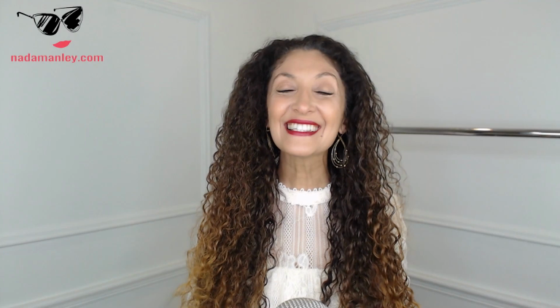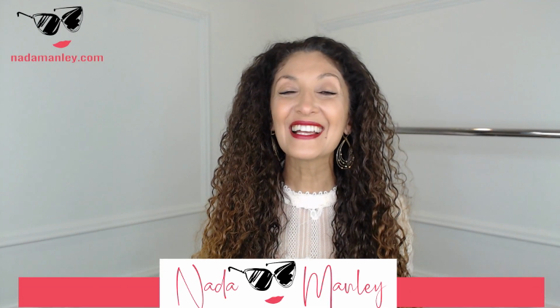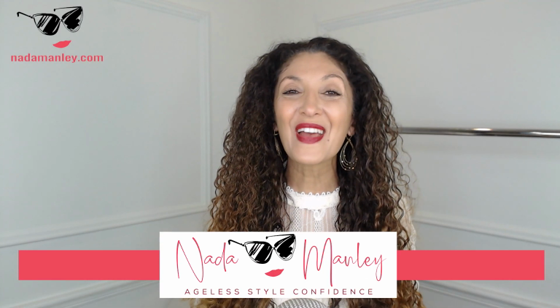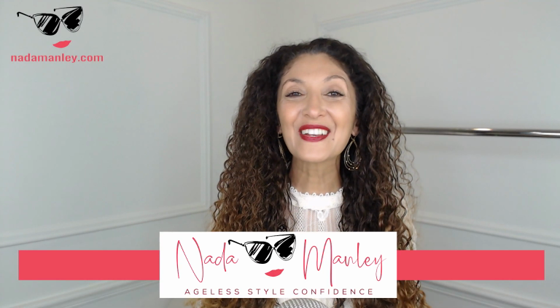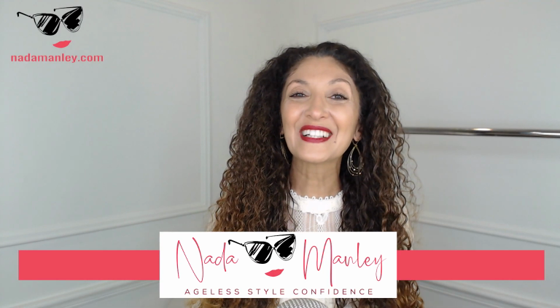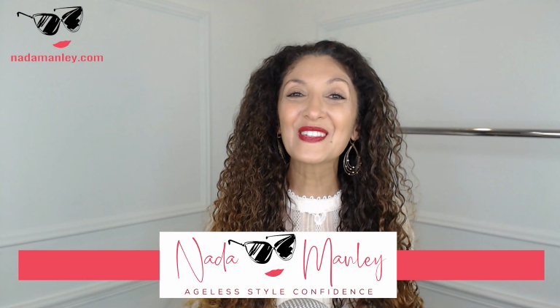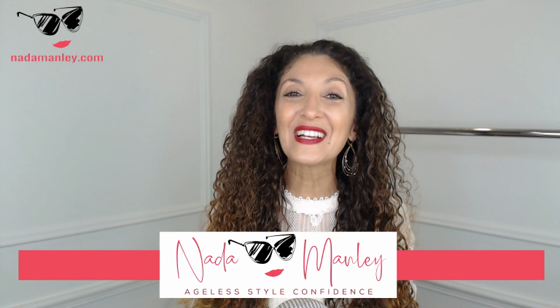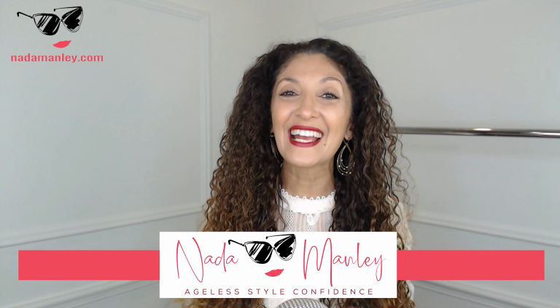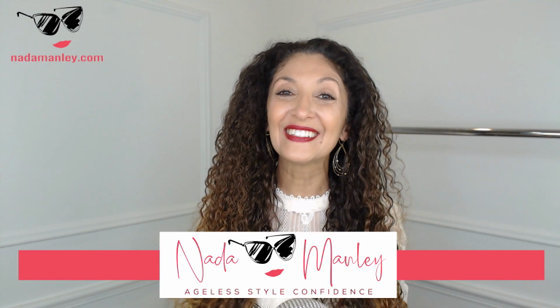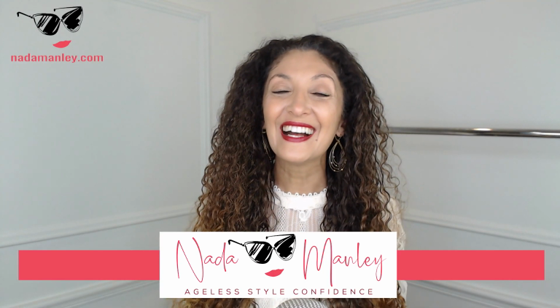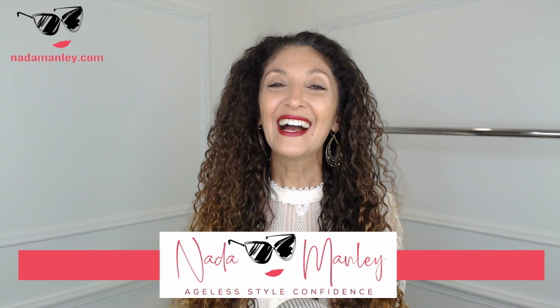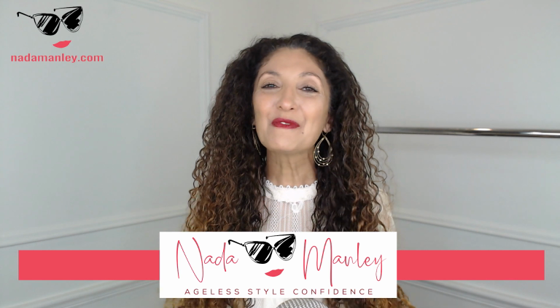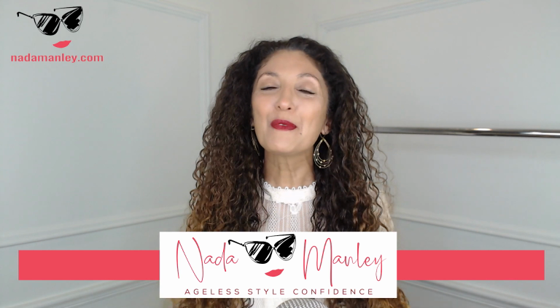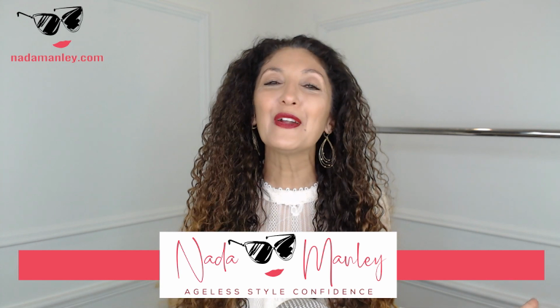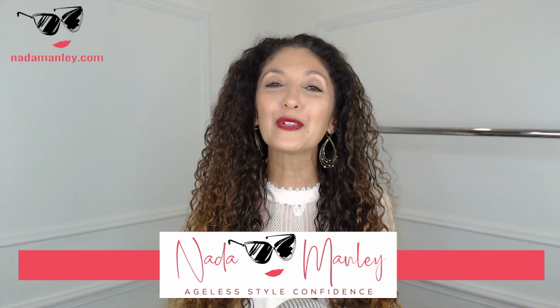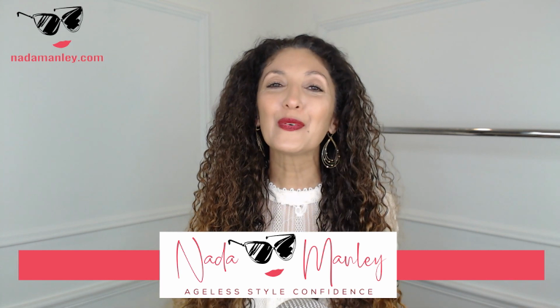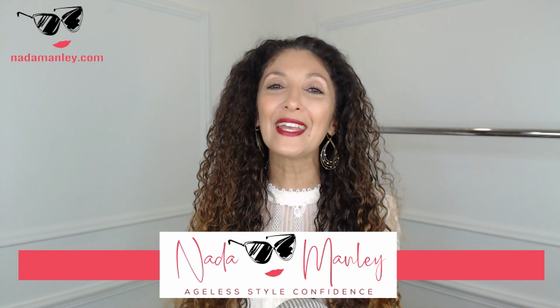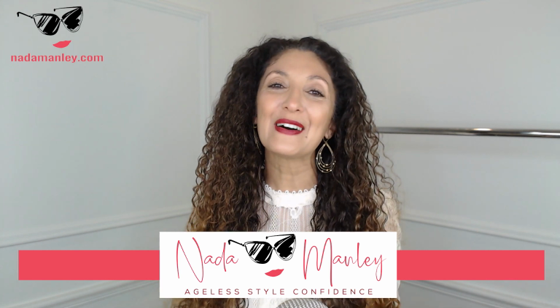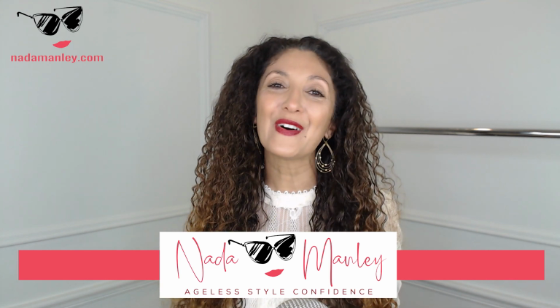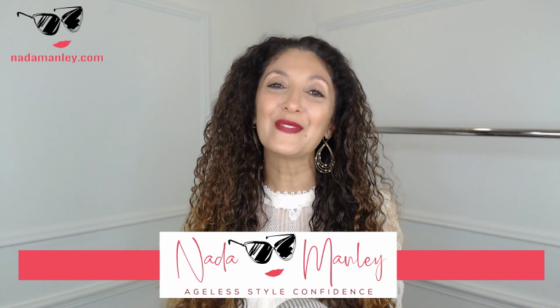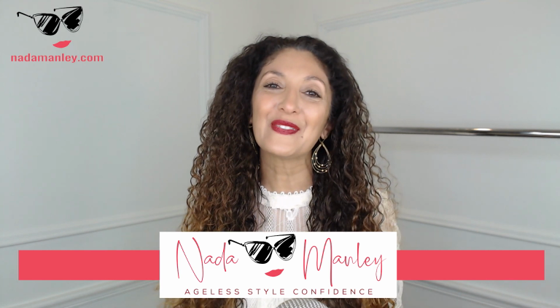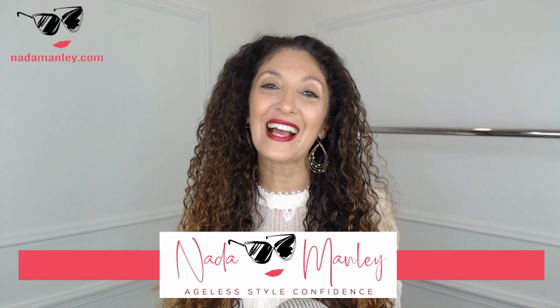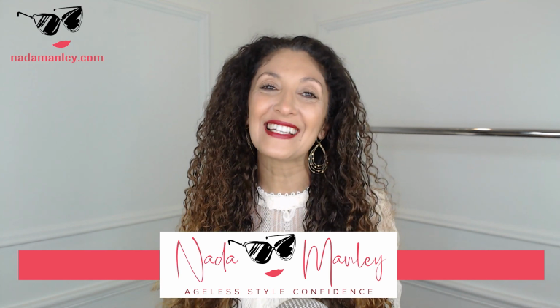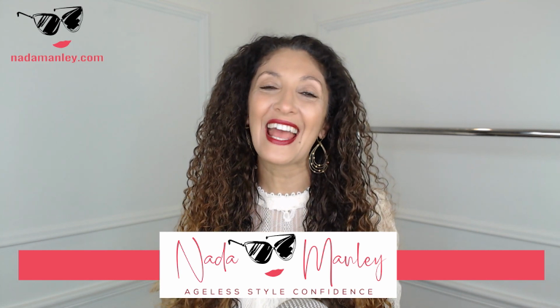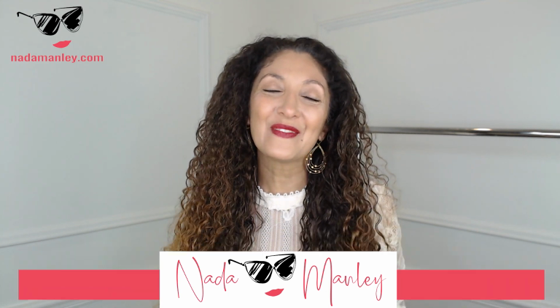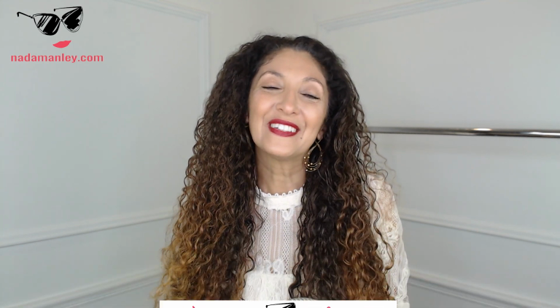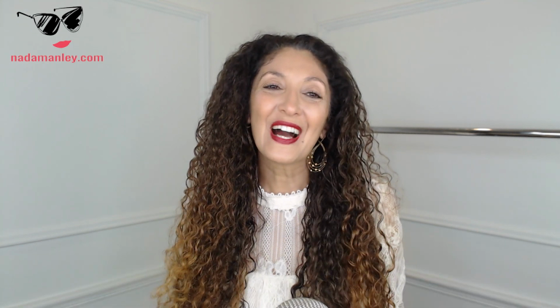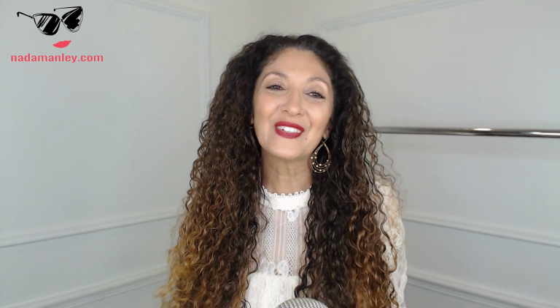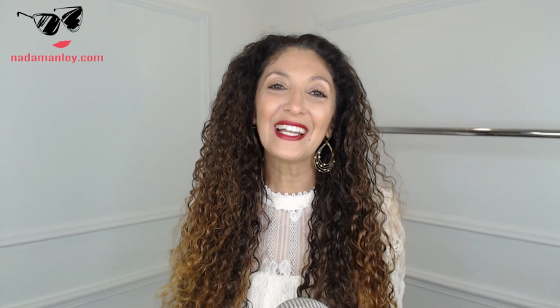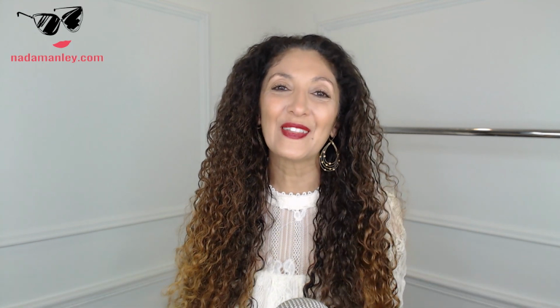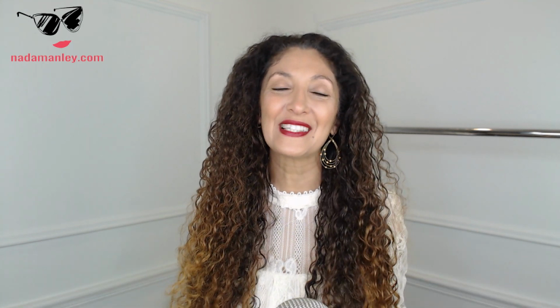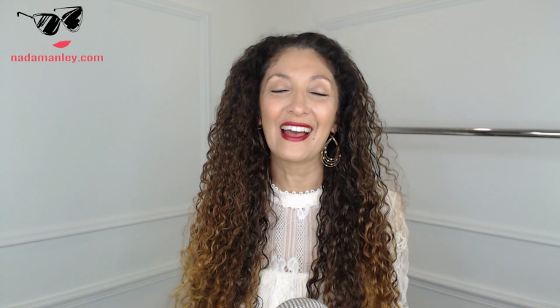This is Netta Manly. Welcome to my channel. I help women over 40 have fun with fashion and feel confident in their style.